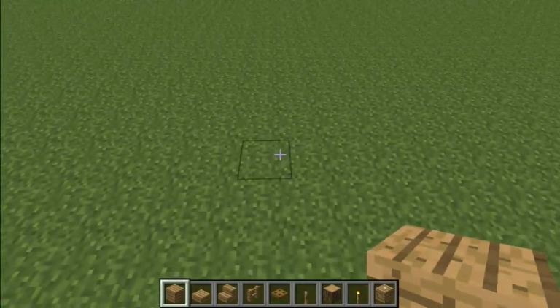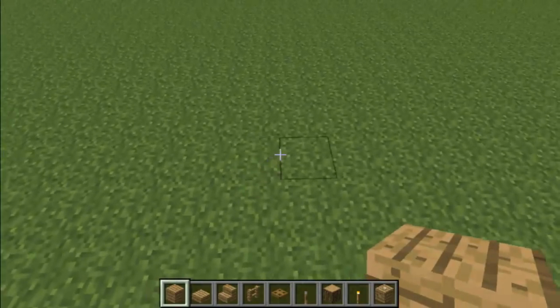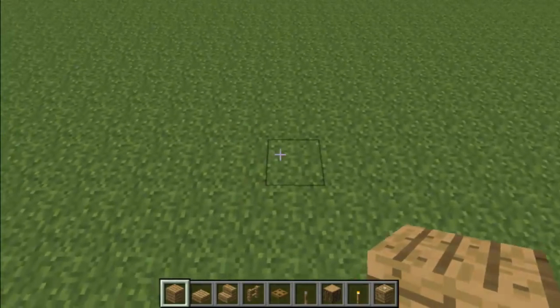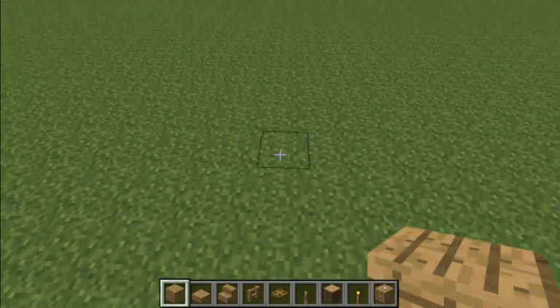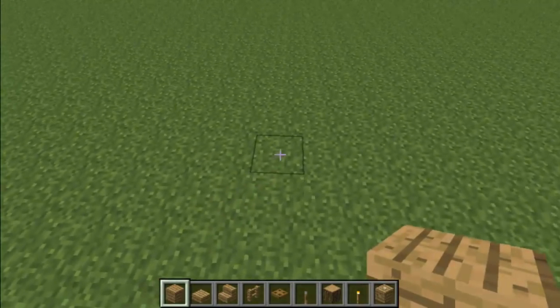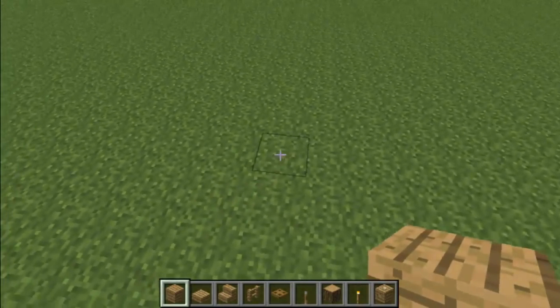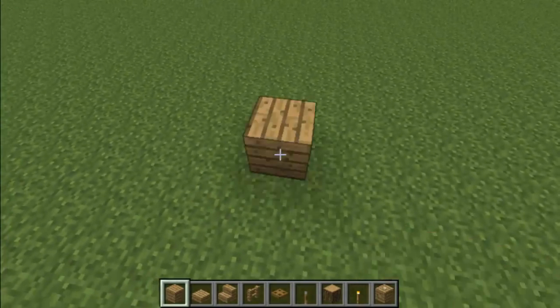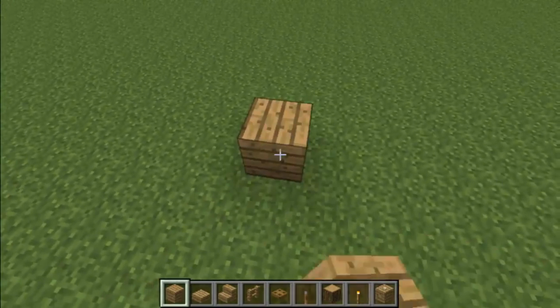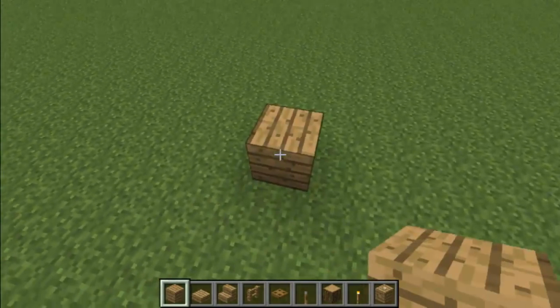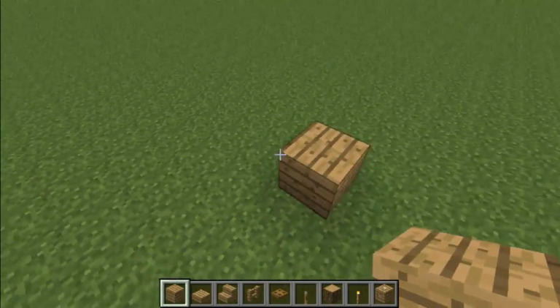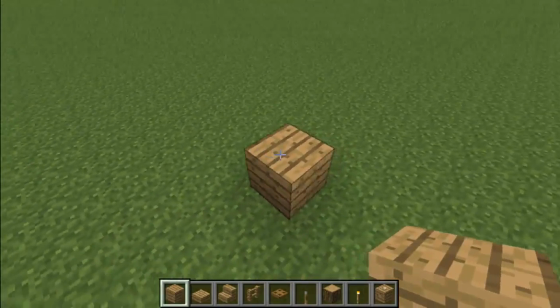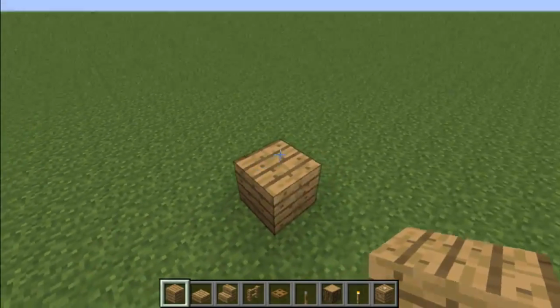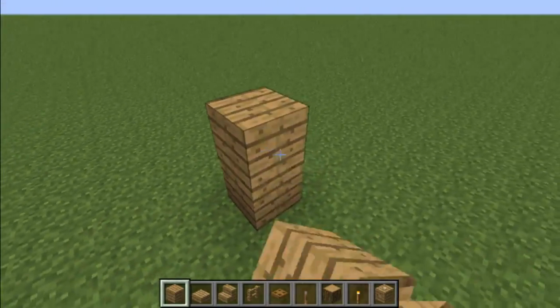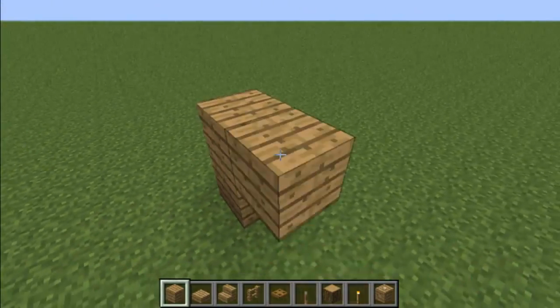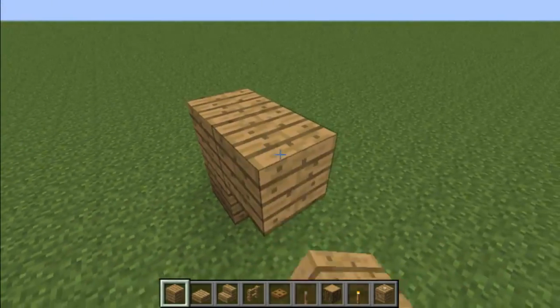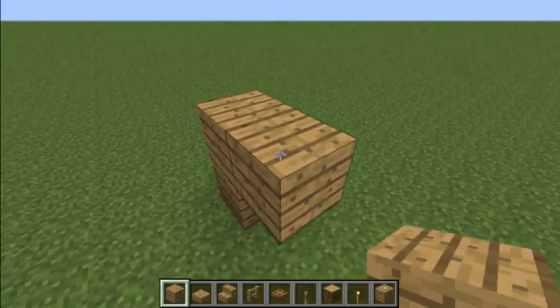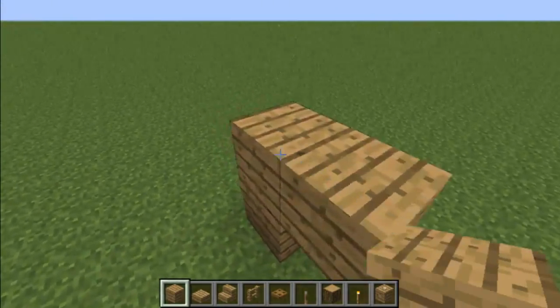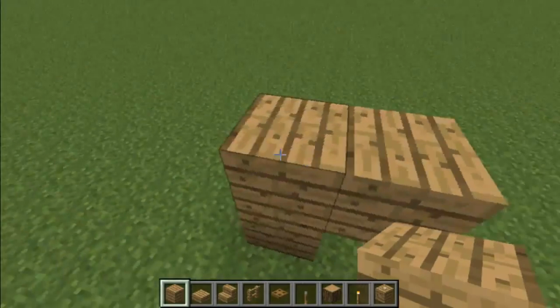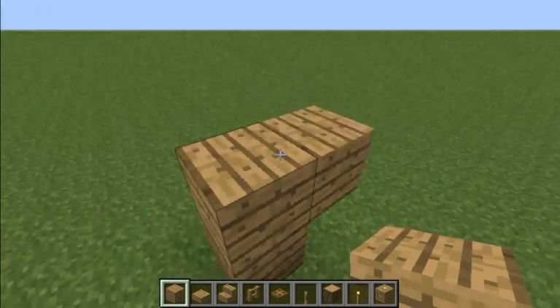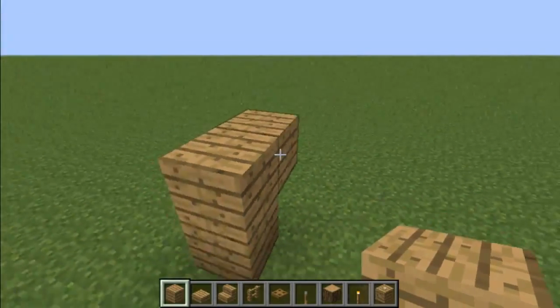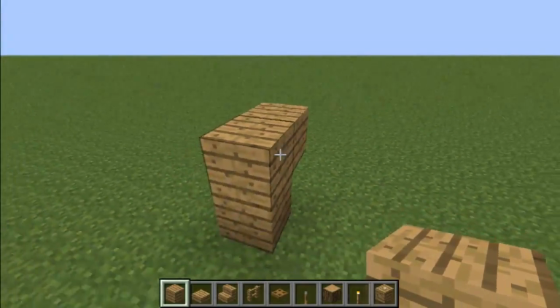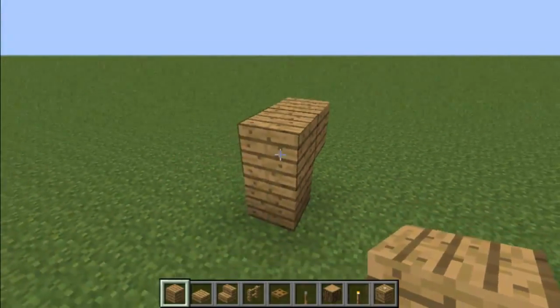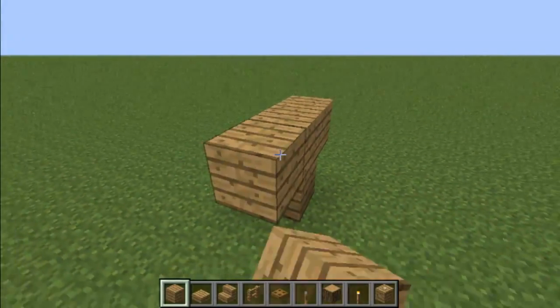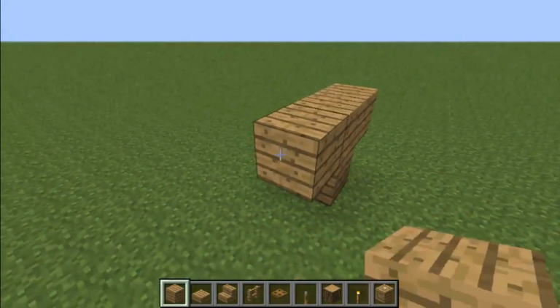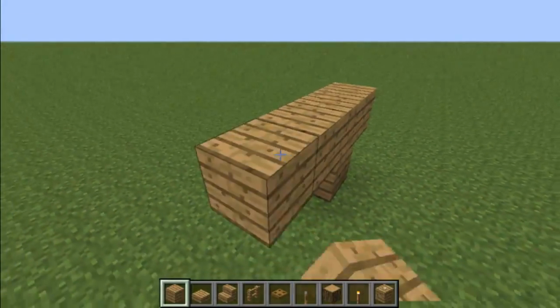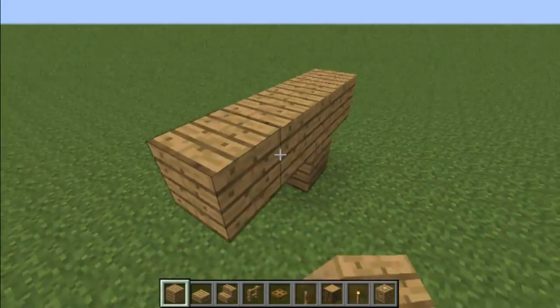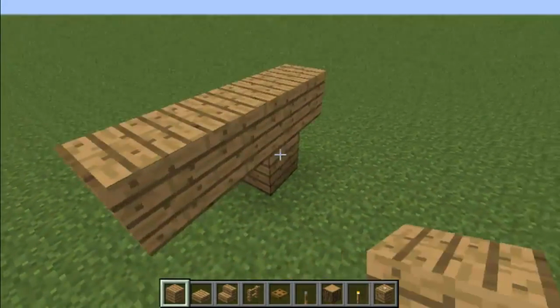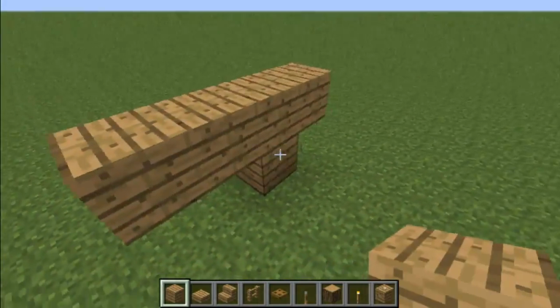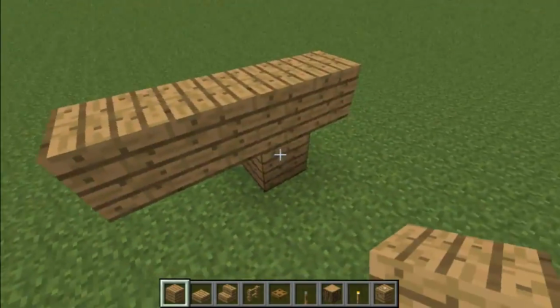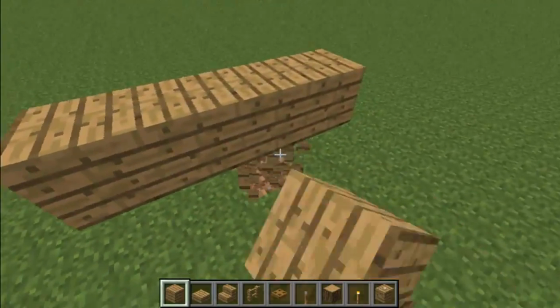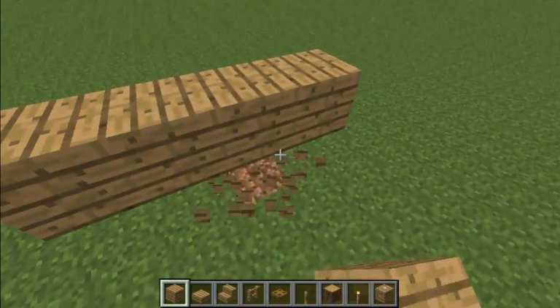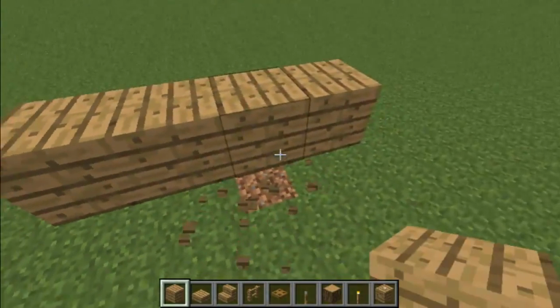Step 1: Find the place you want to start building. You can build it in the air, or on a runway, or wherever you want.